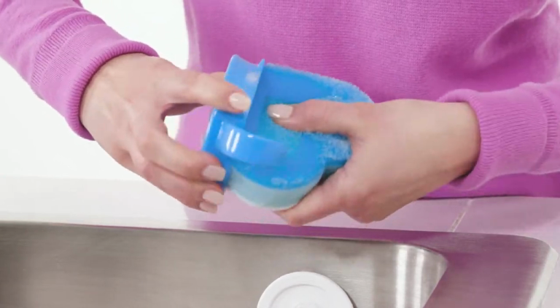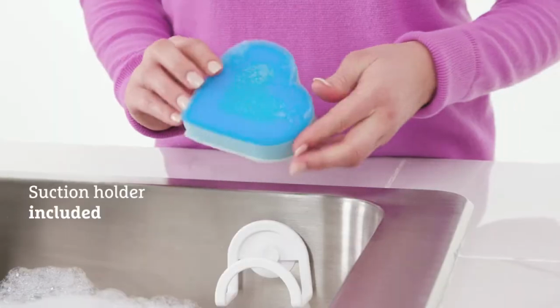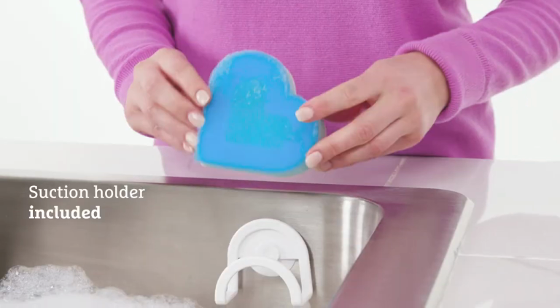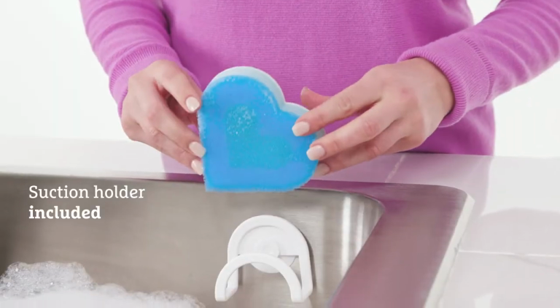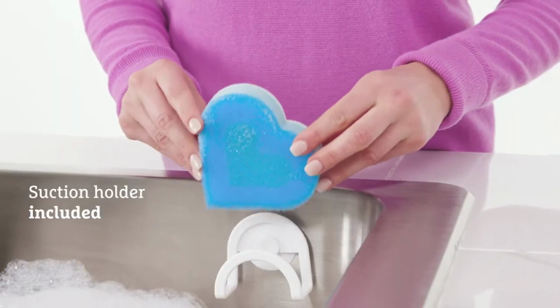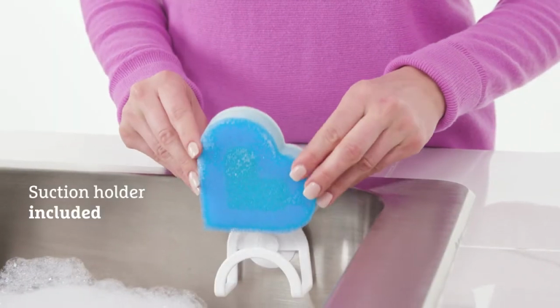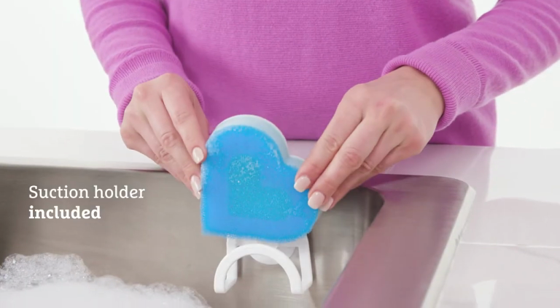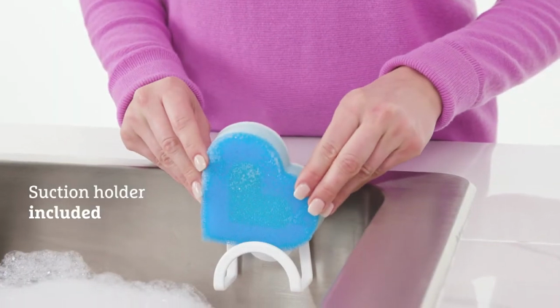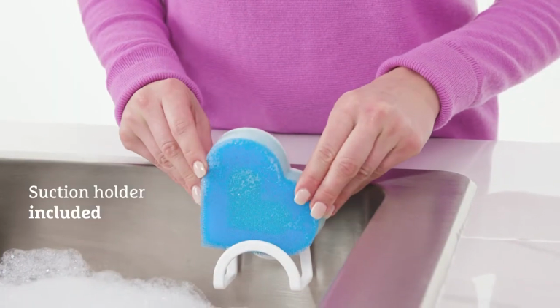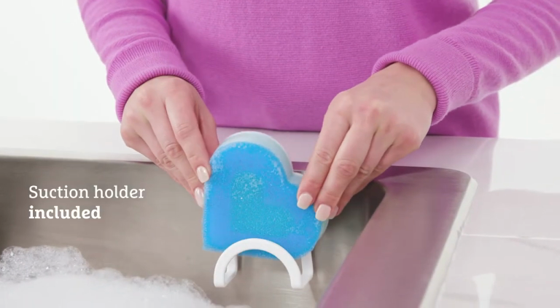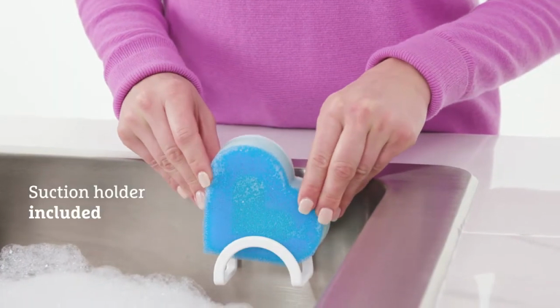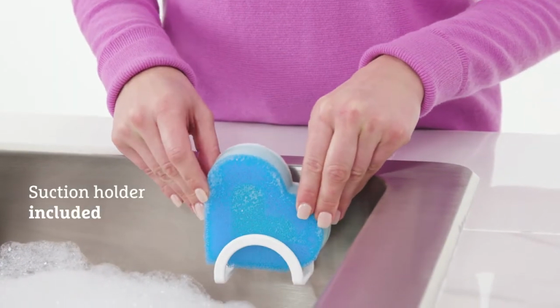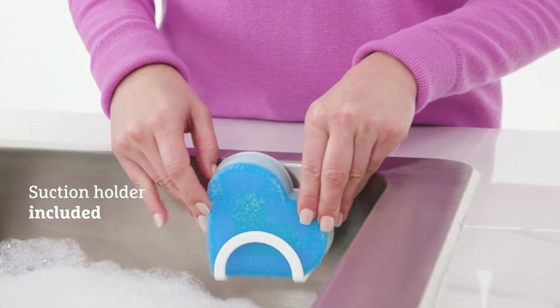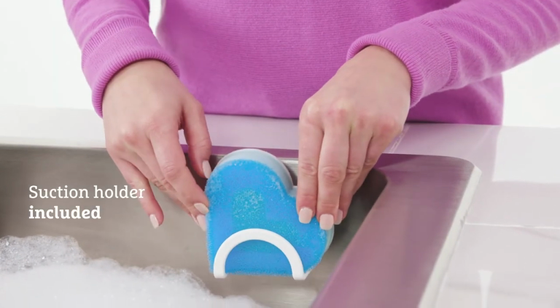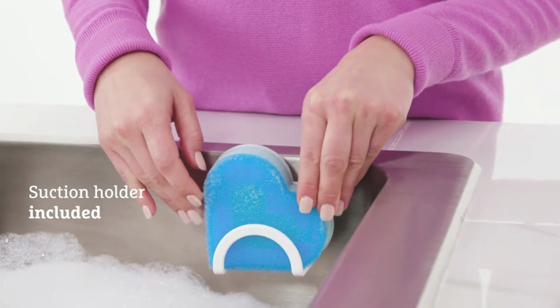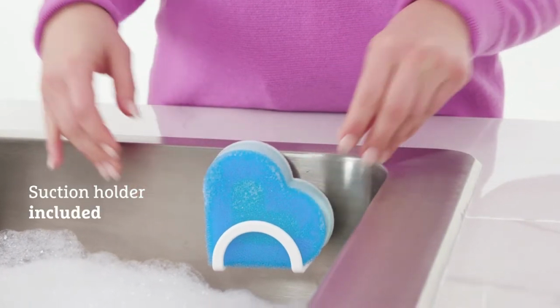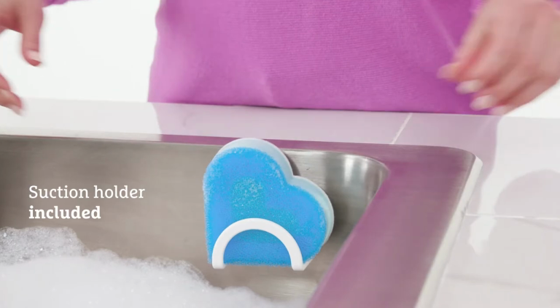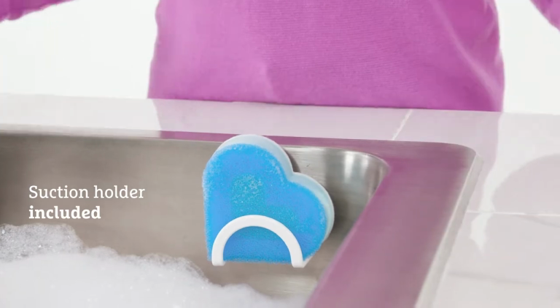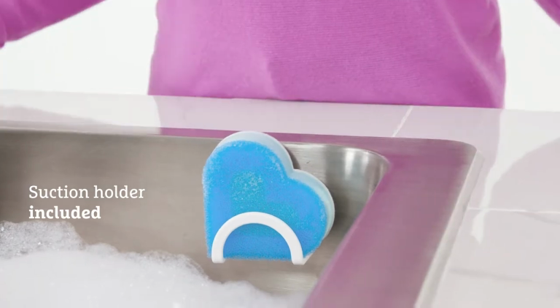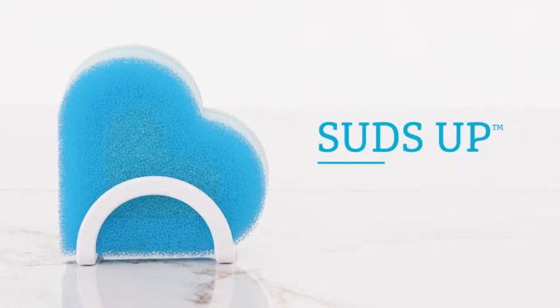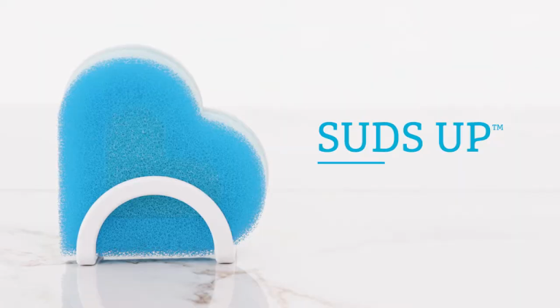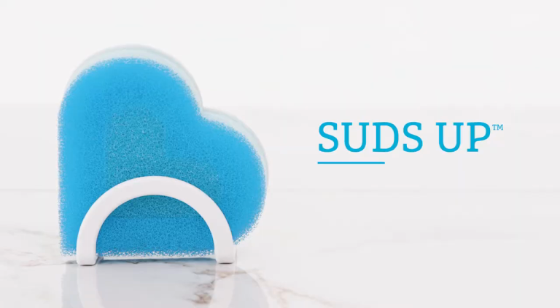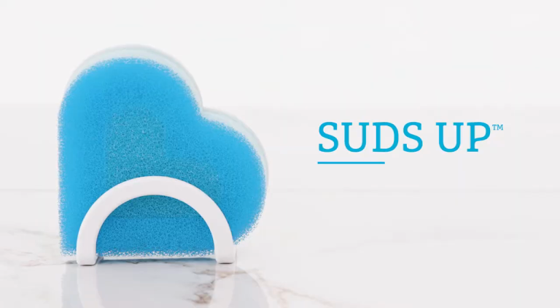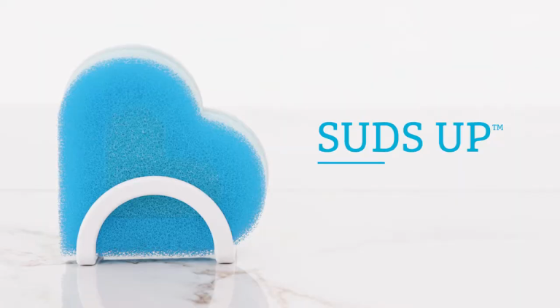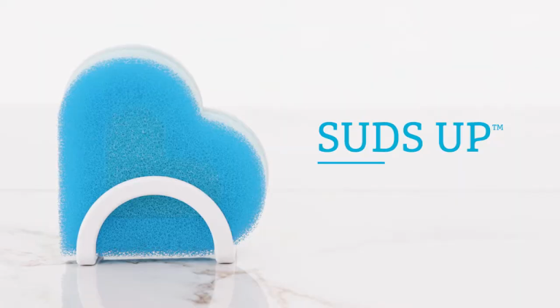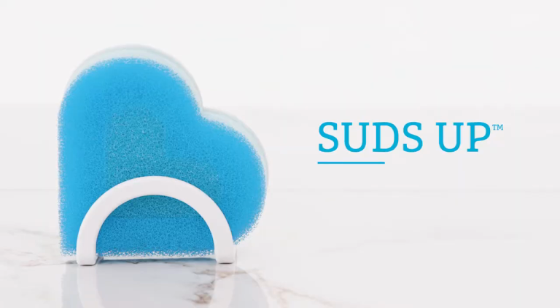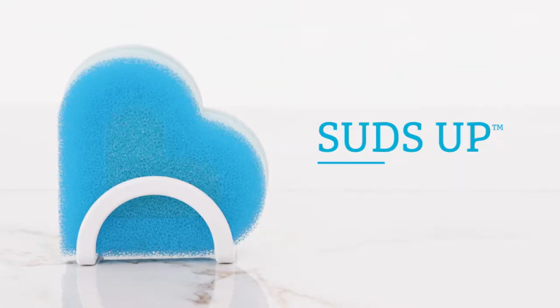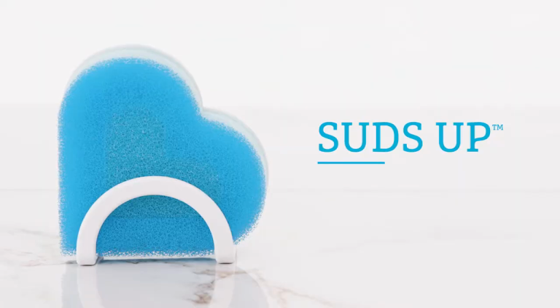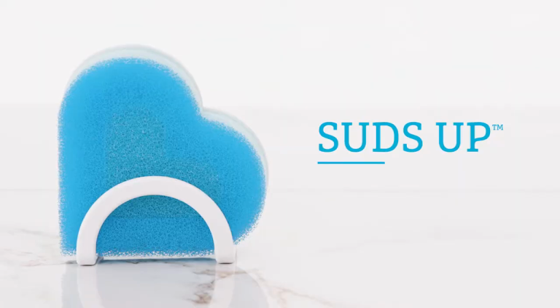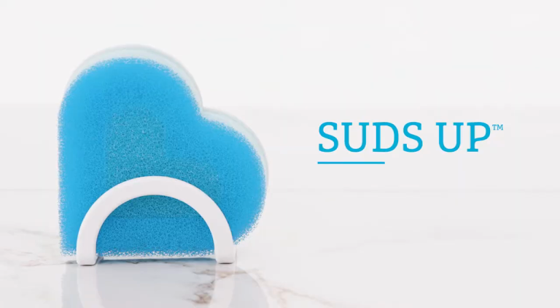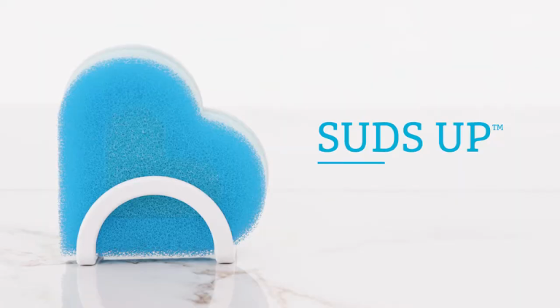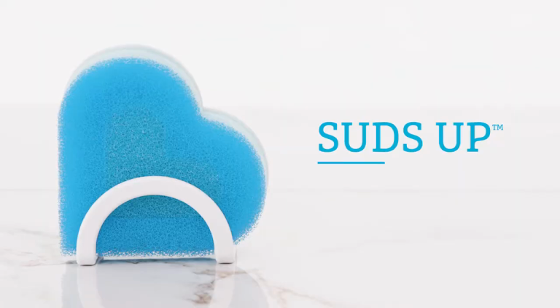When finished, the suction holder provides a quick and hygienic drying solution. Let's hear it for the labors of love.